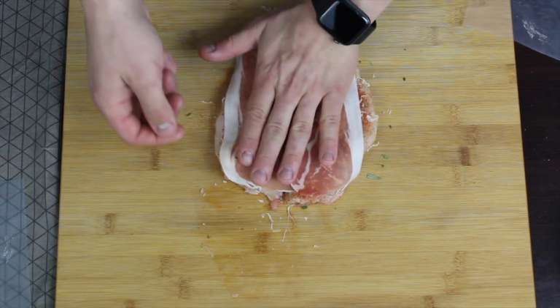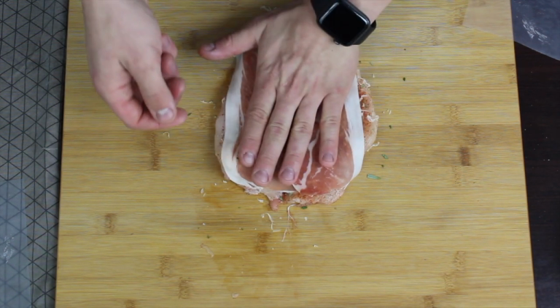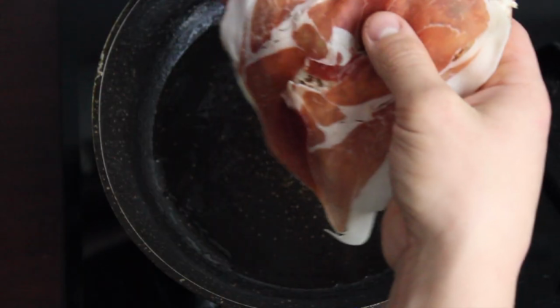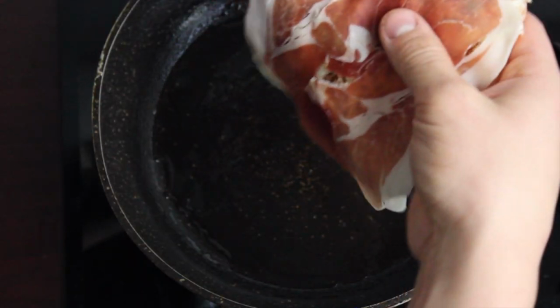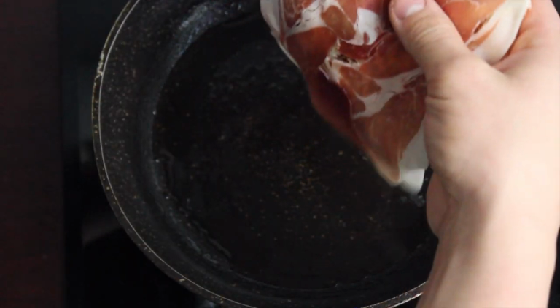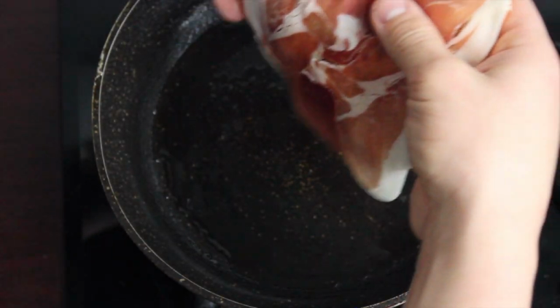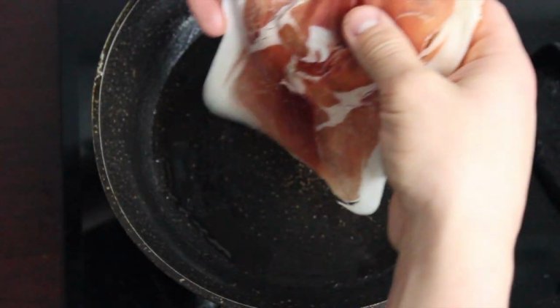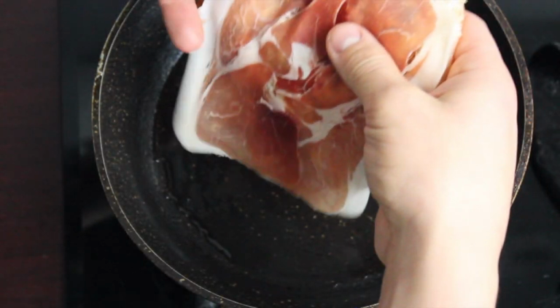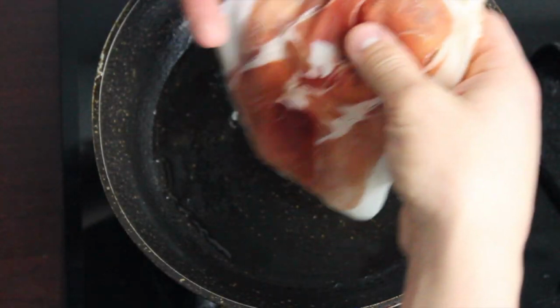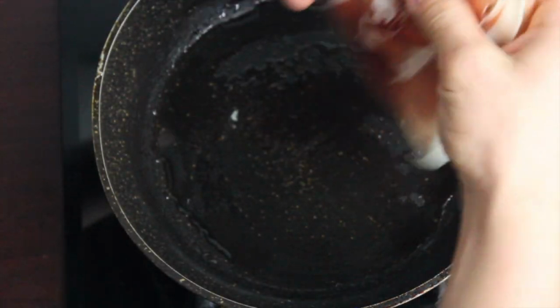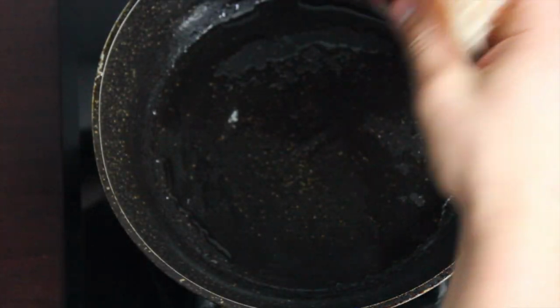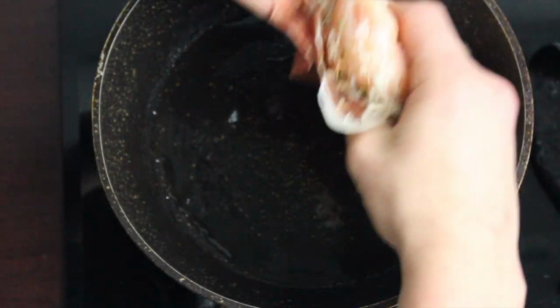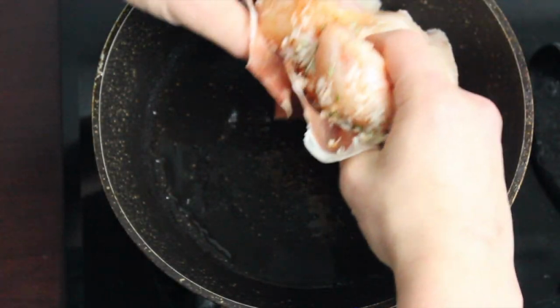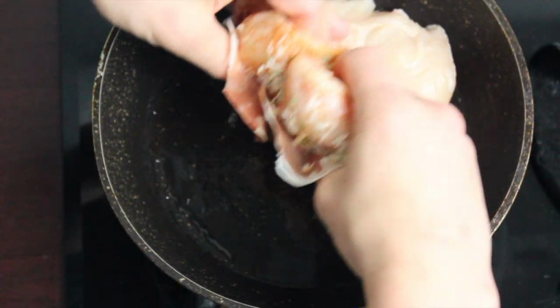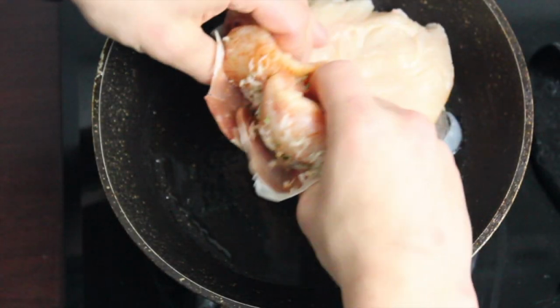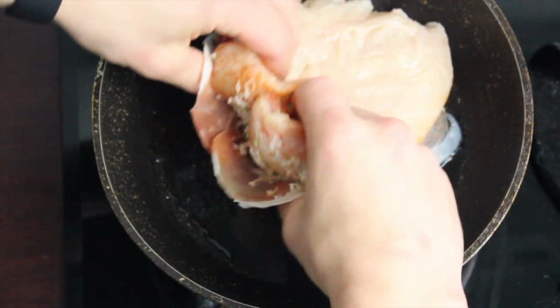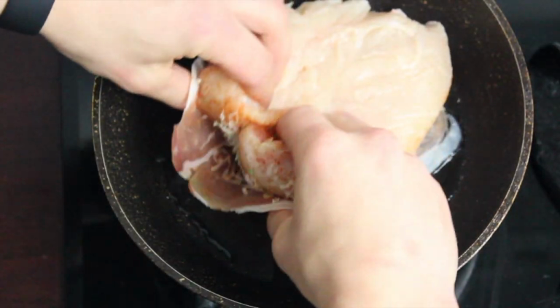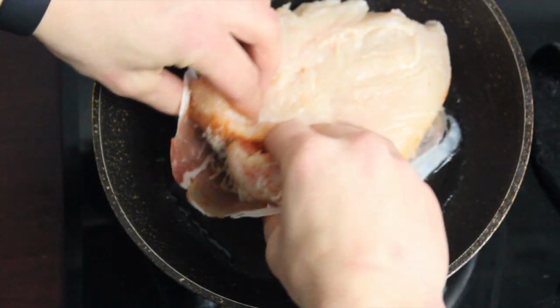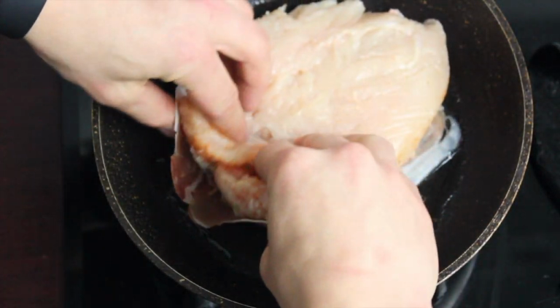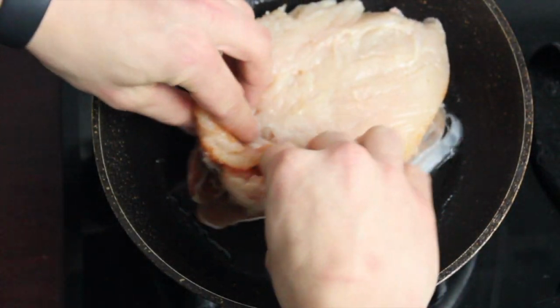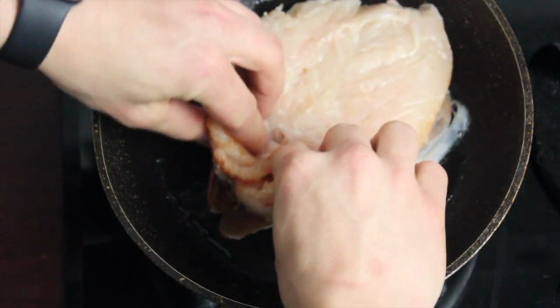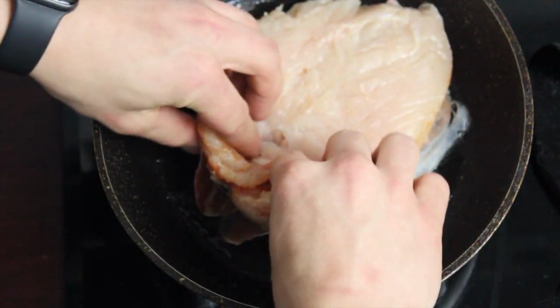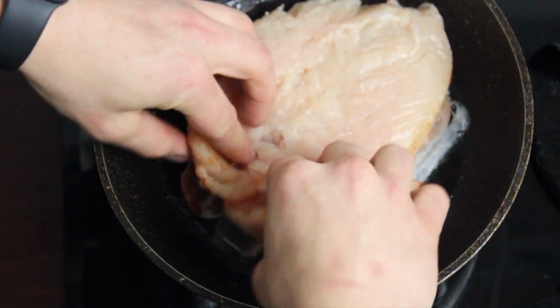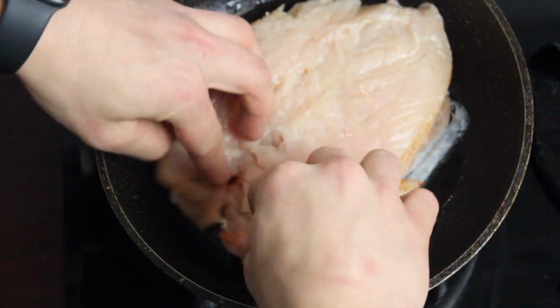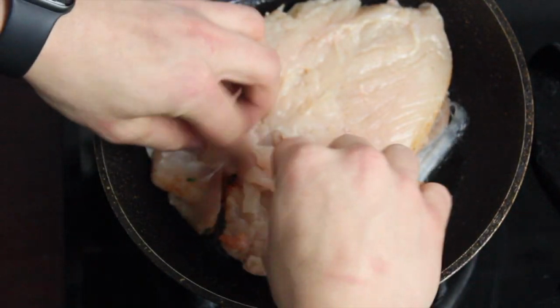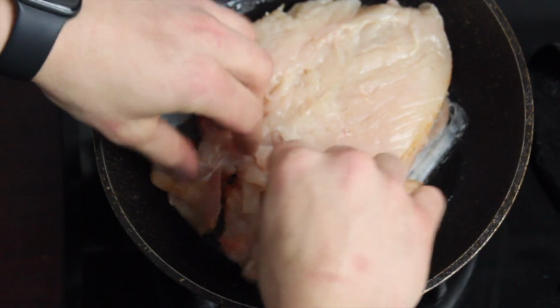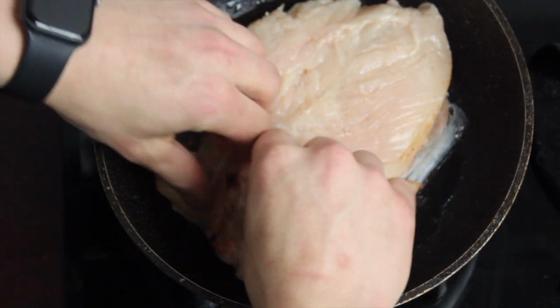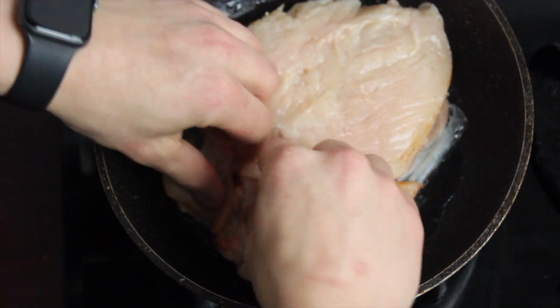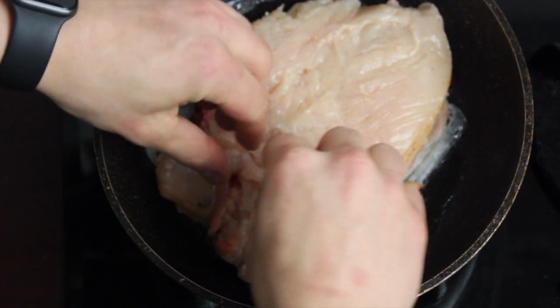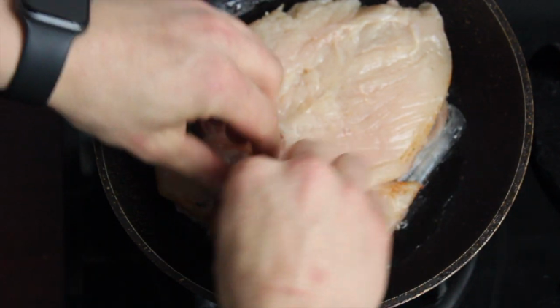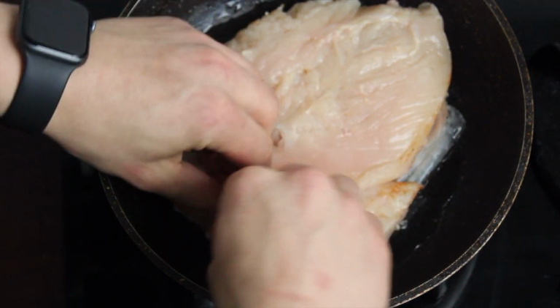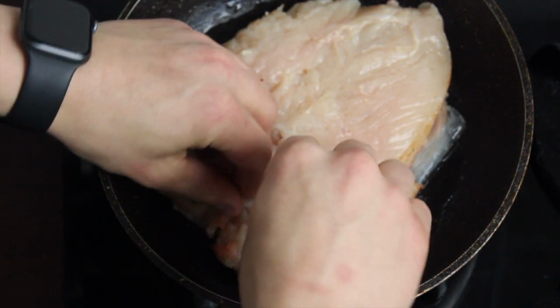Now preheat your pan and cook the chicken on a medium heat until it's crispy and a beautiful golden brown.